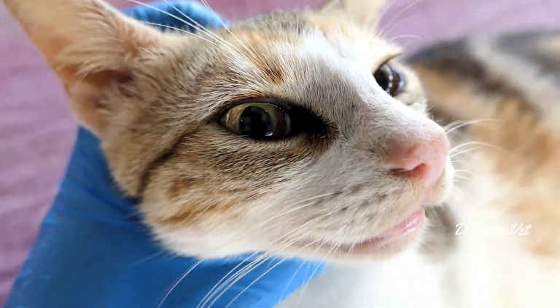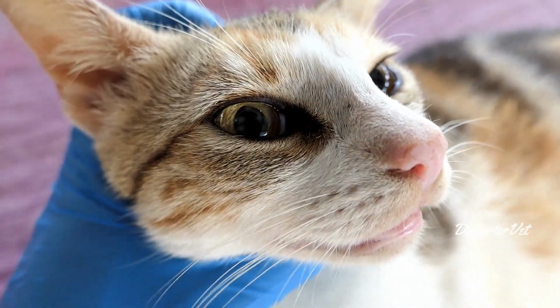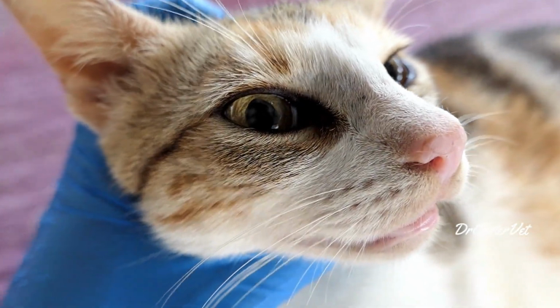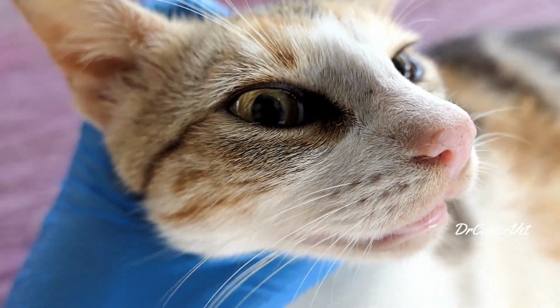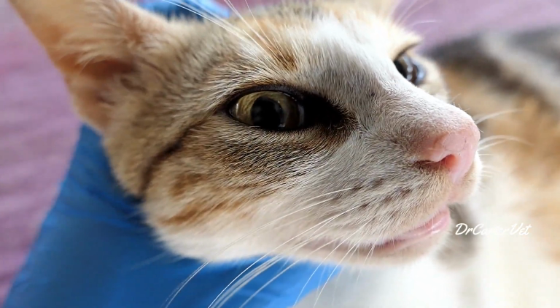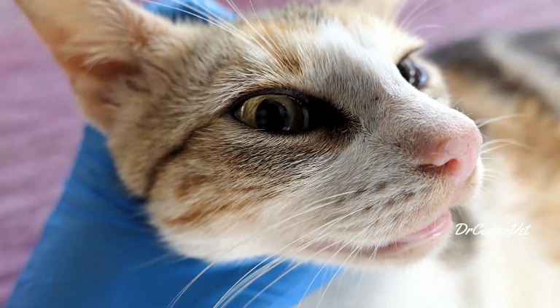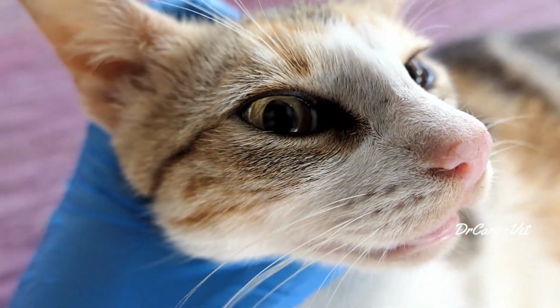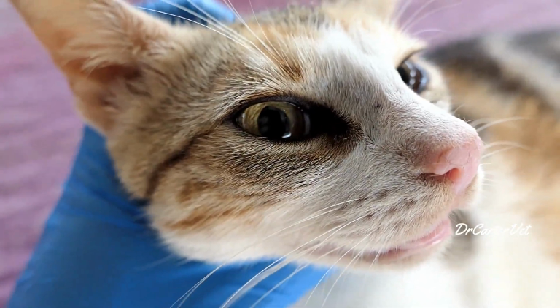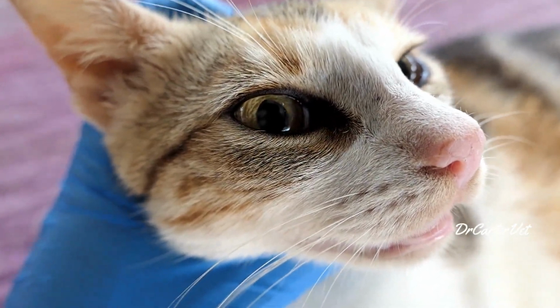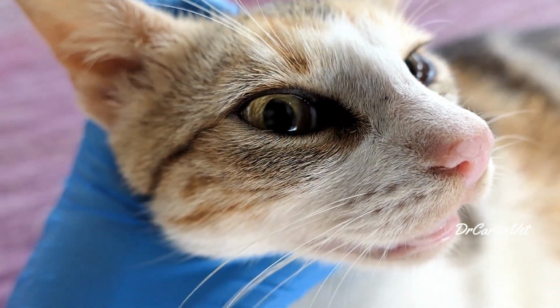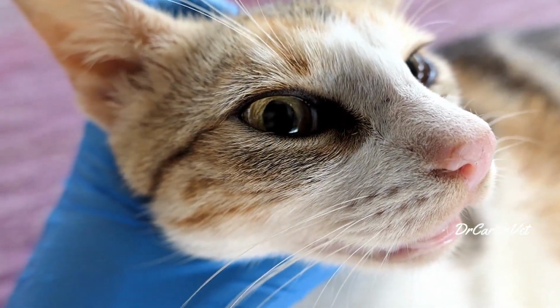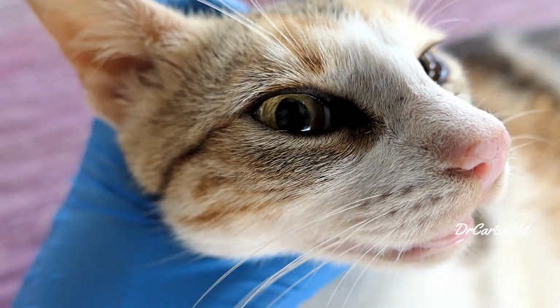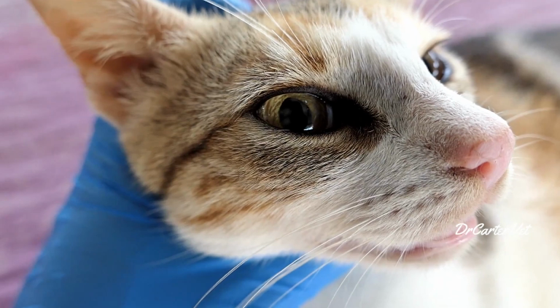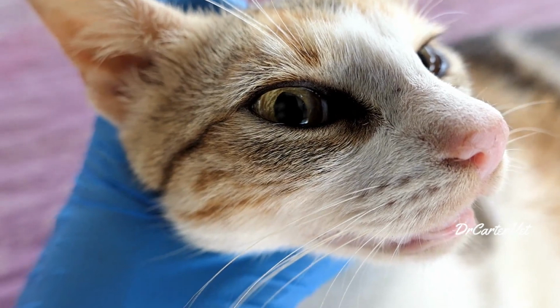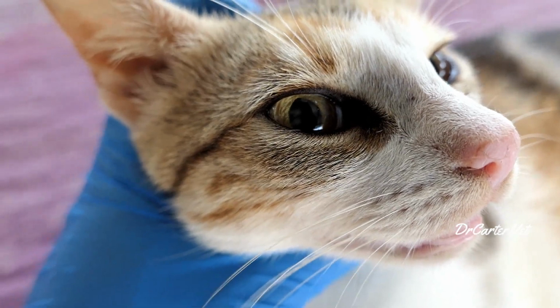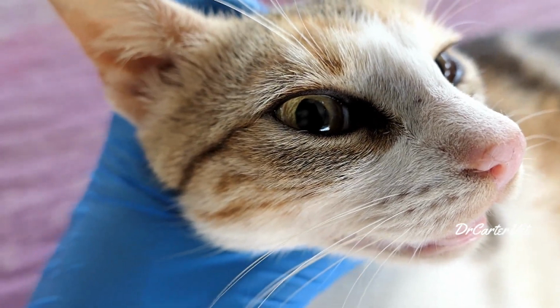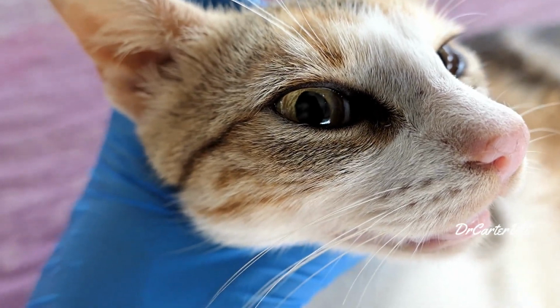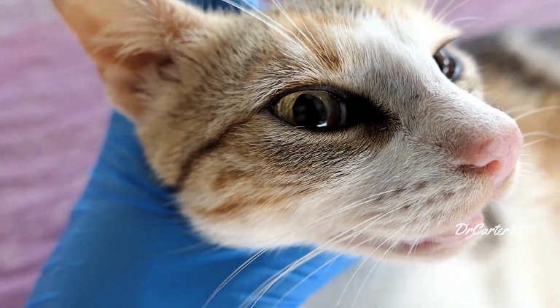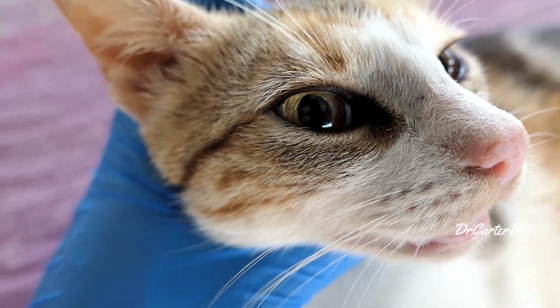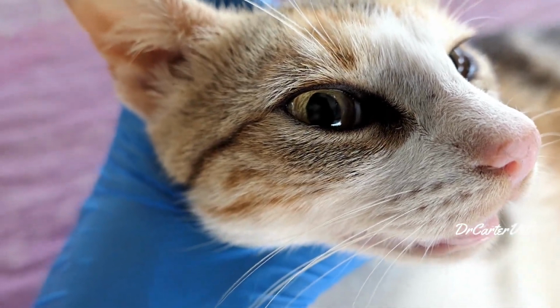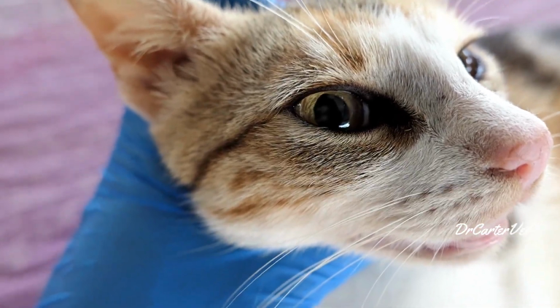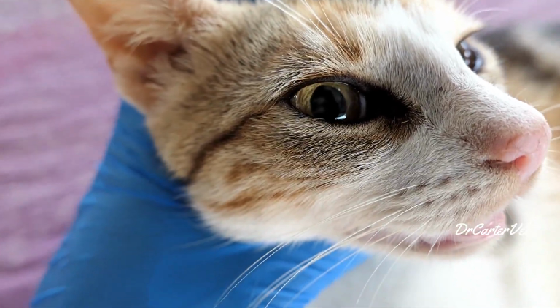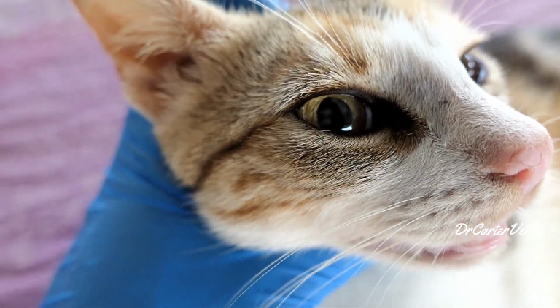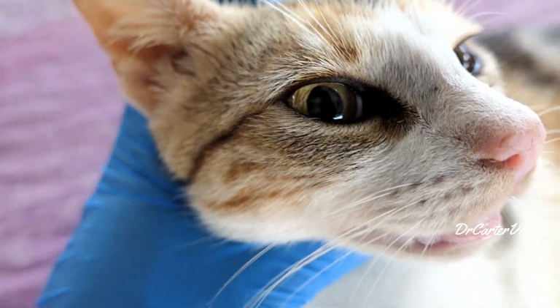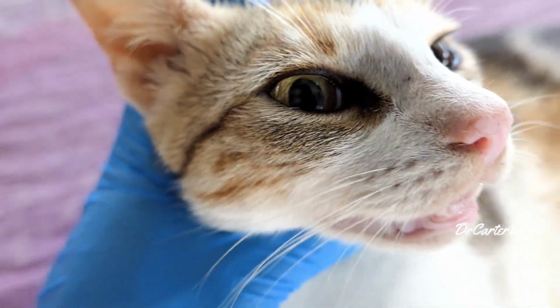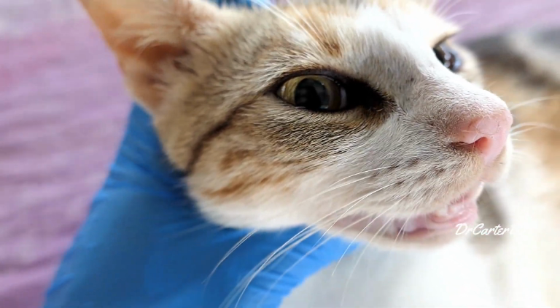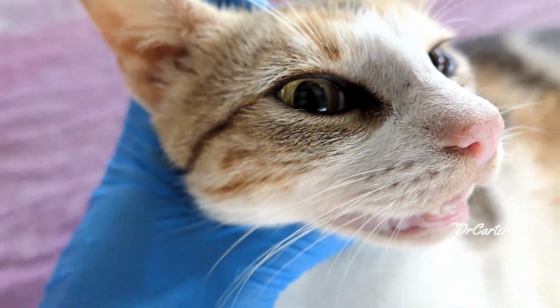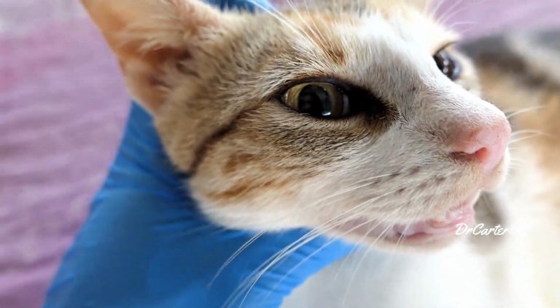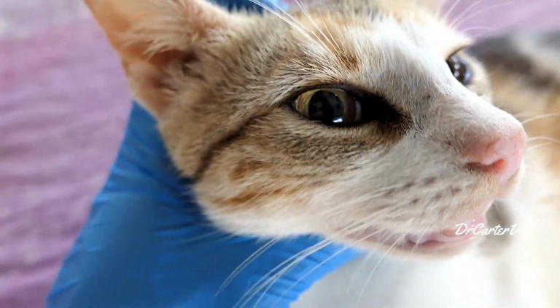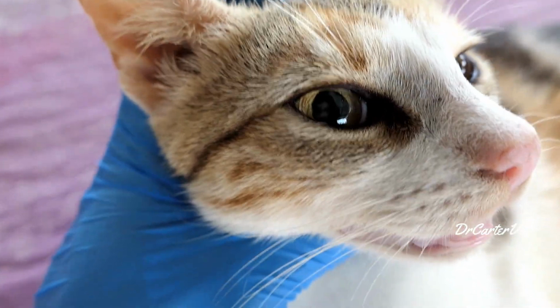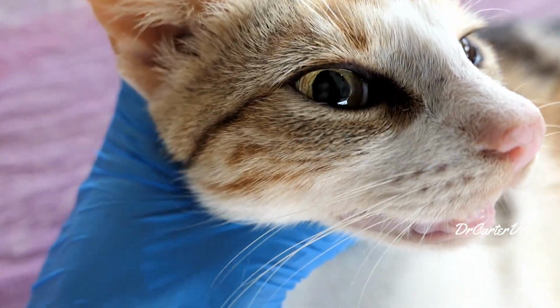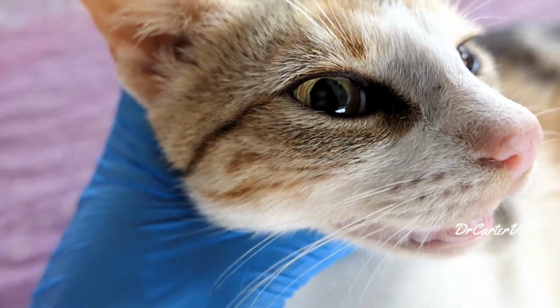If you live in the tropics, have you seen this in your cat before or in someone else's cat? Let us know in the comments.